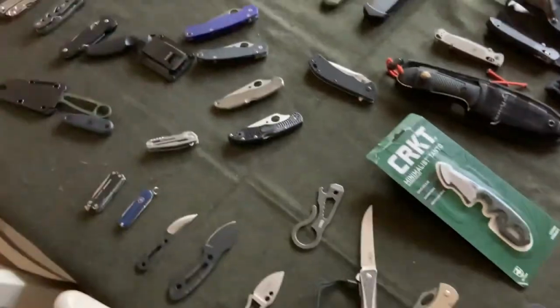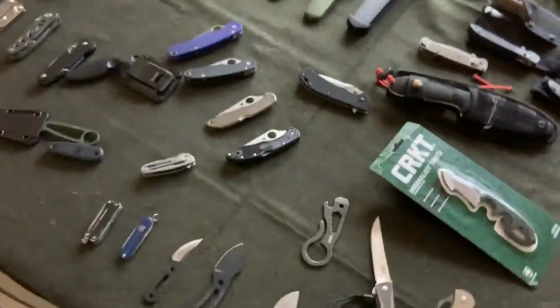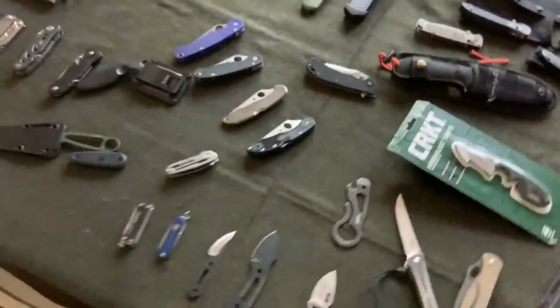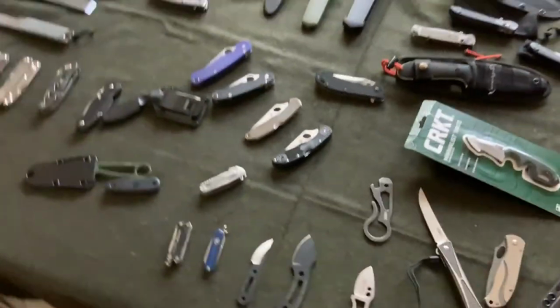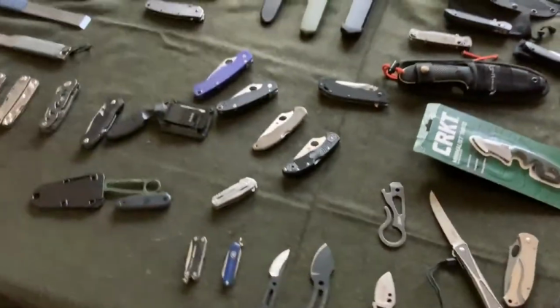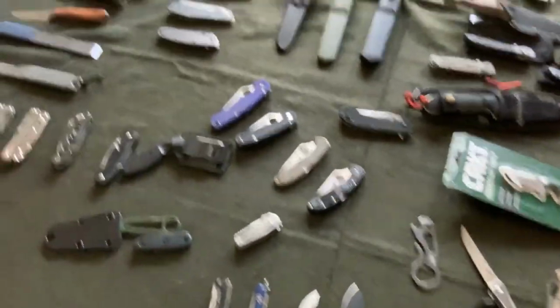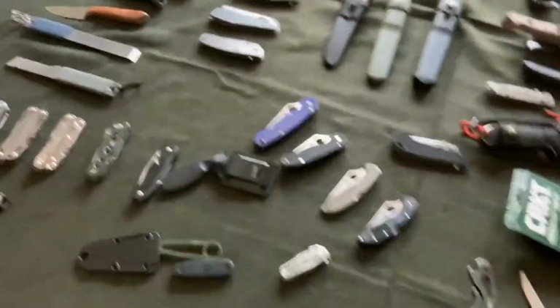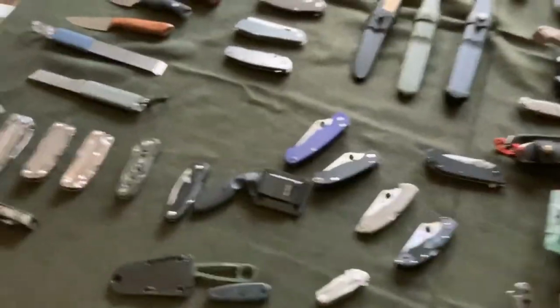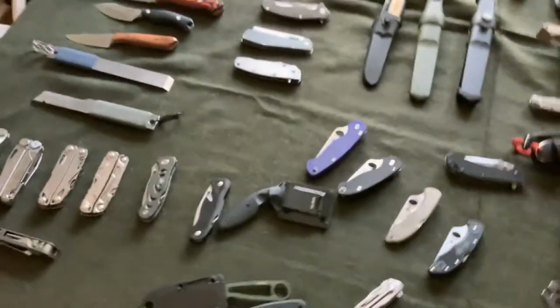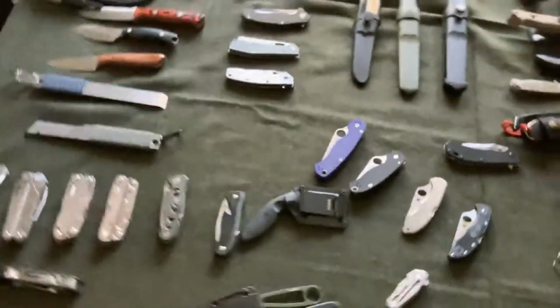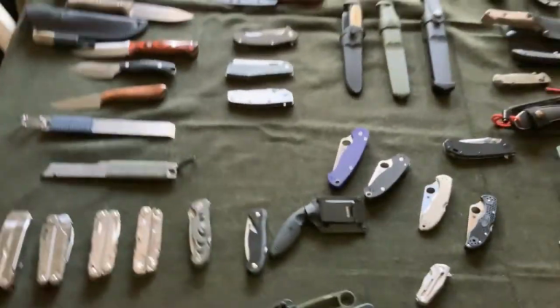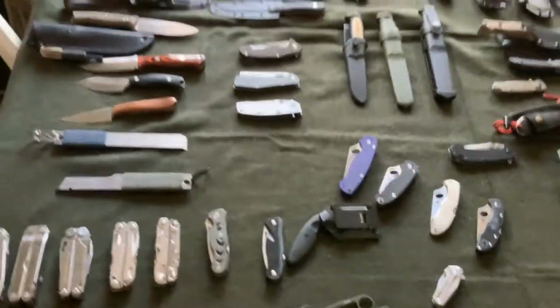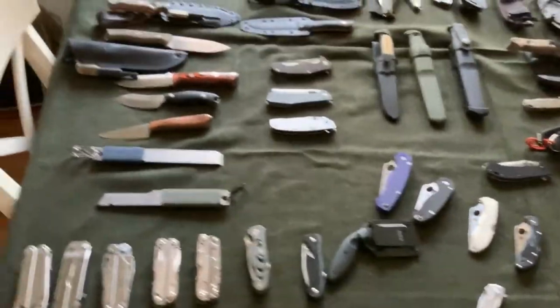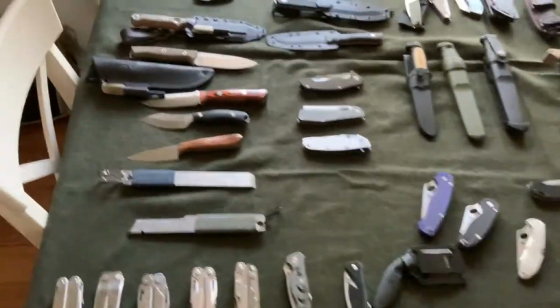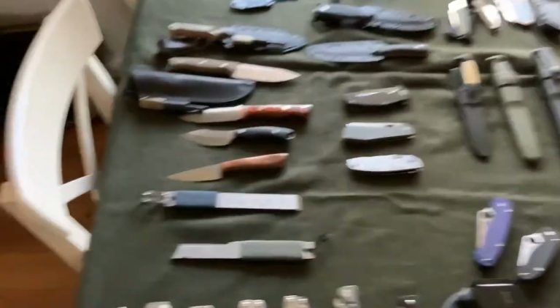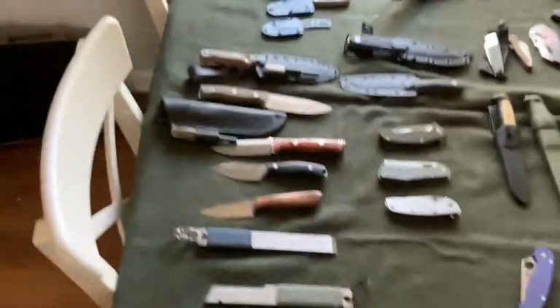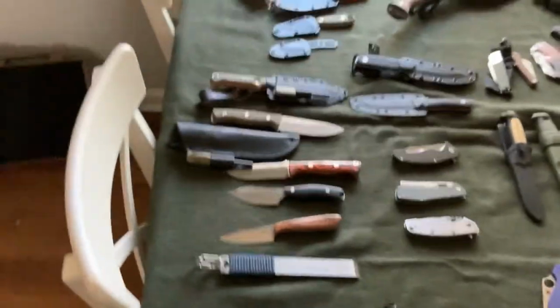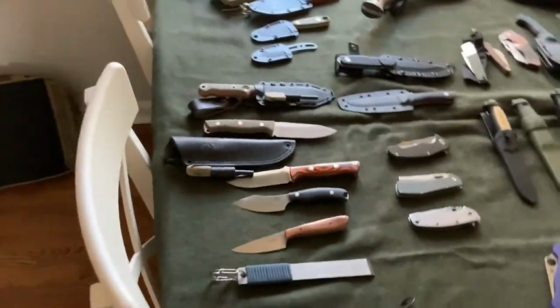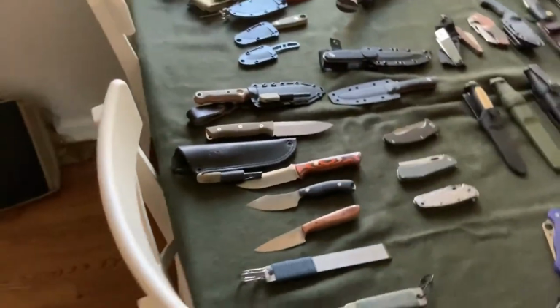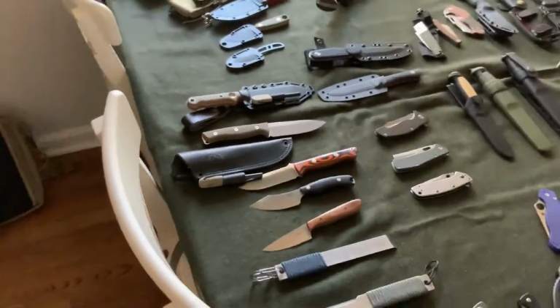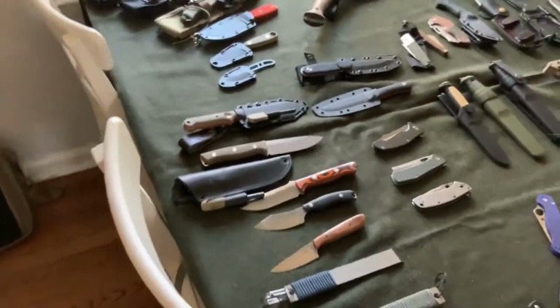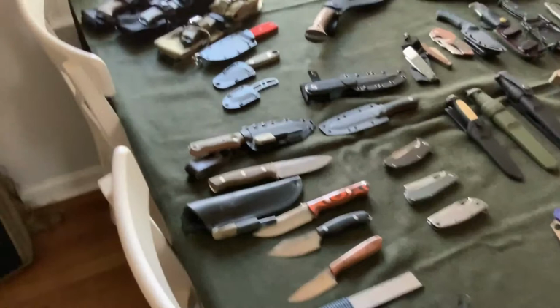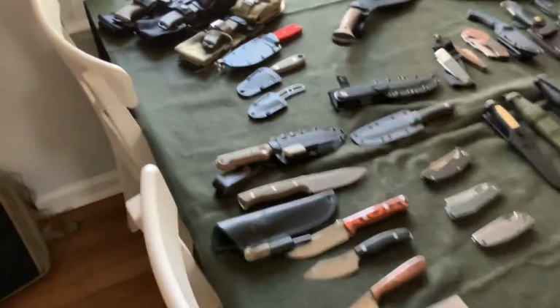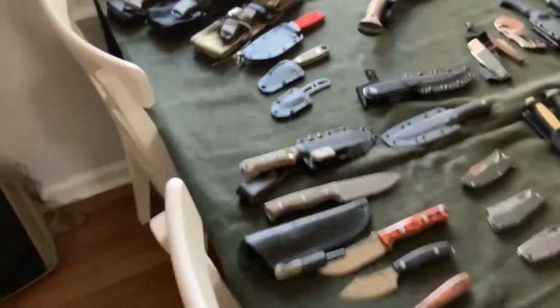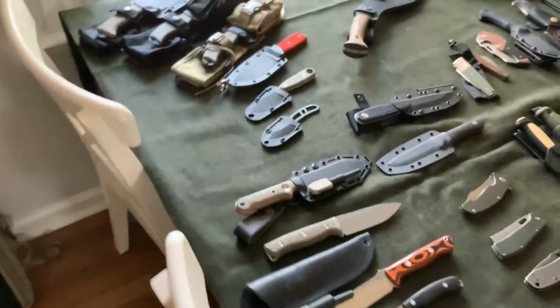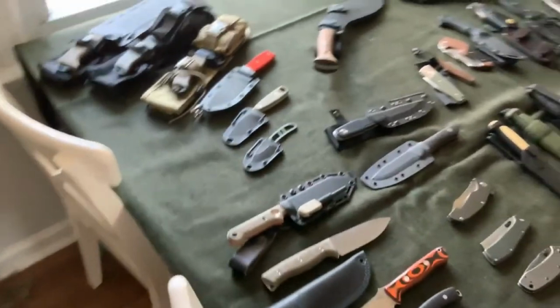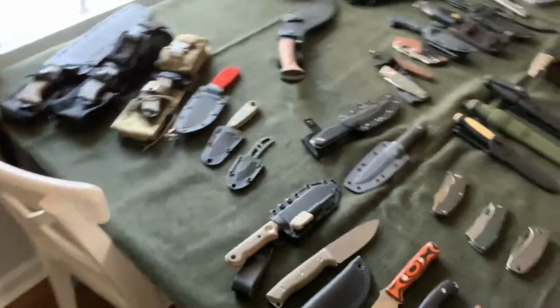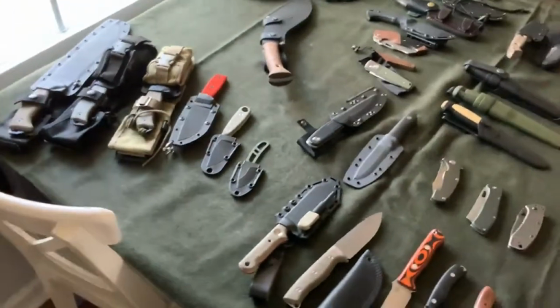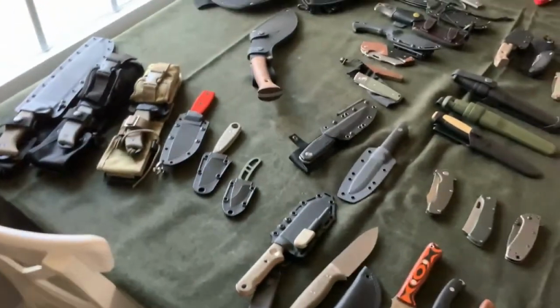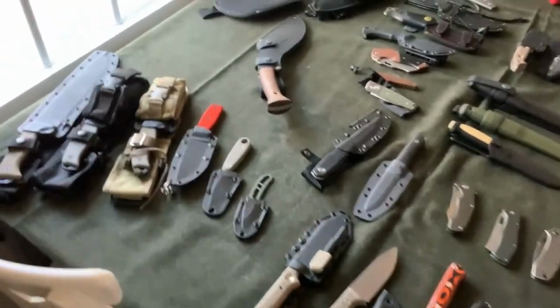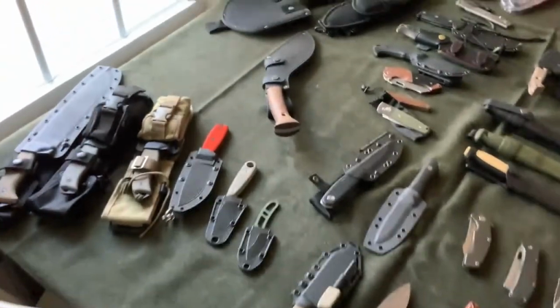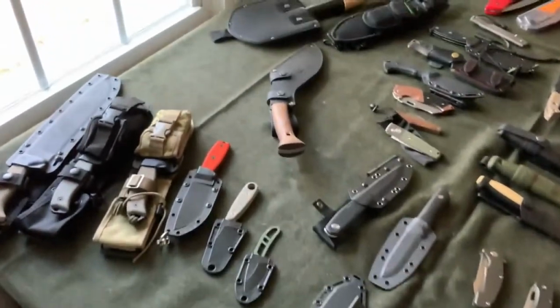The first rule in recovery is realizing that you have a problem — and indeed I have a problem. You can only carry a couple of knives at a time, and of course you'll never be able to use all of them.